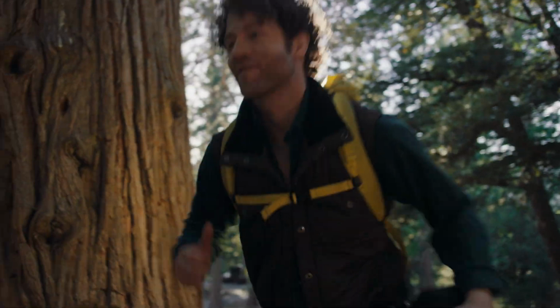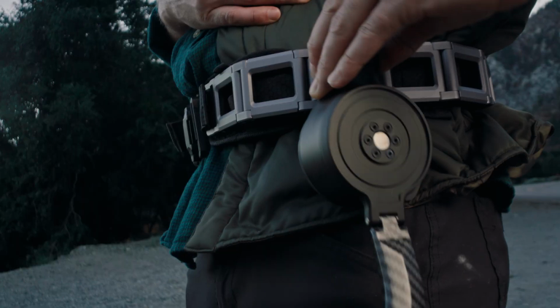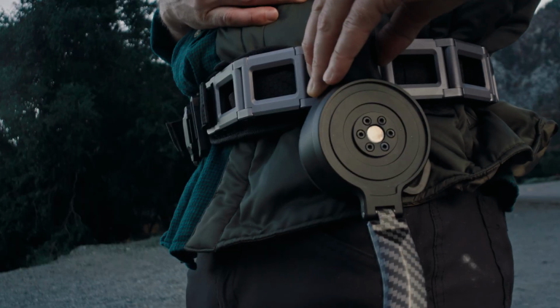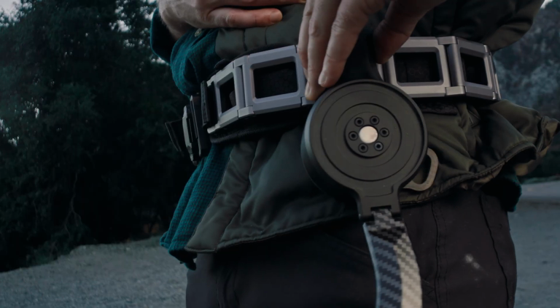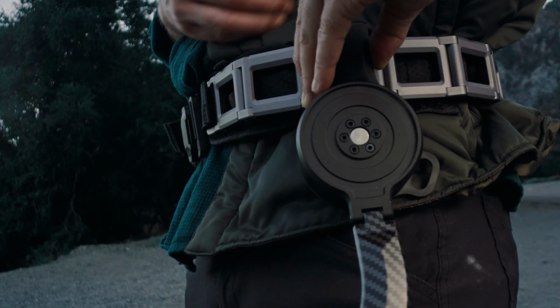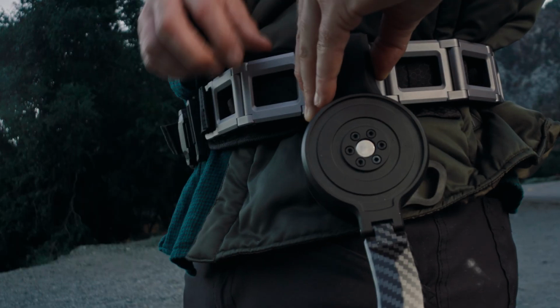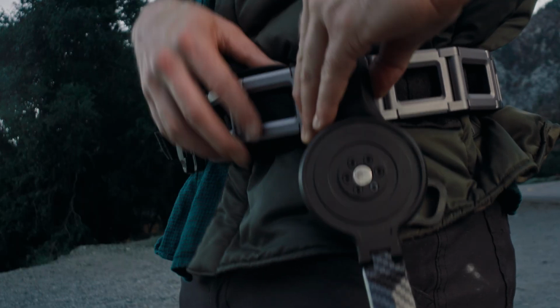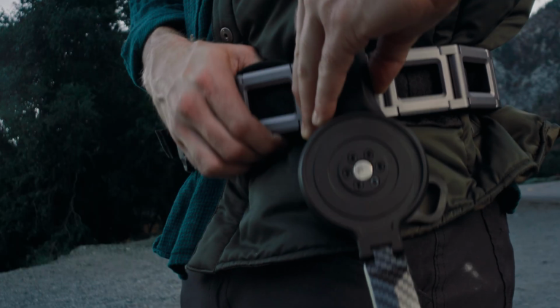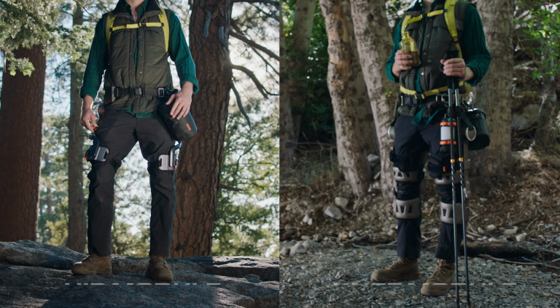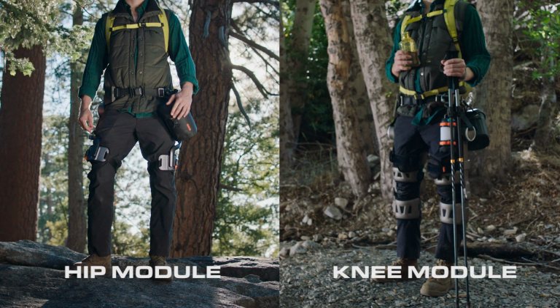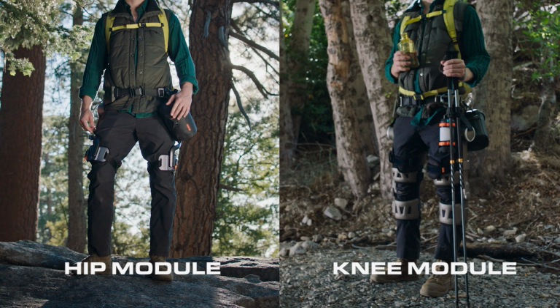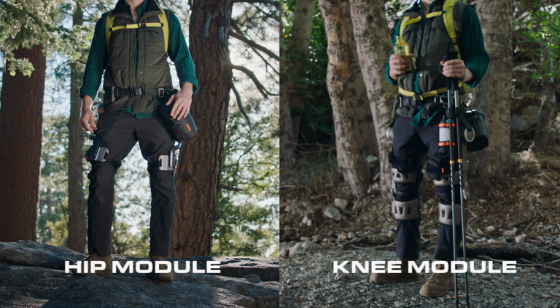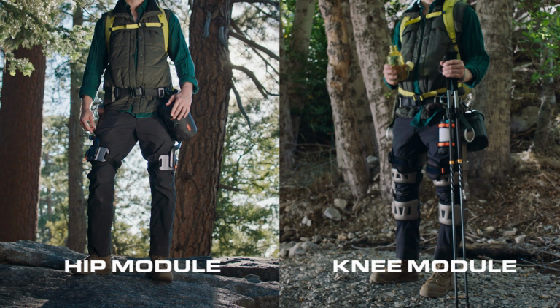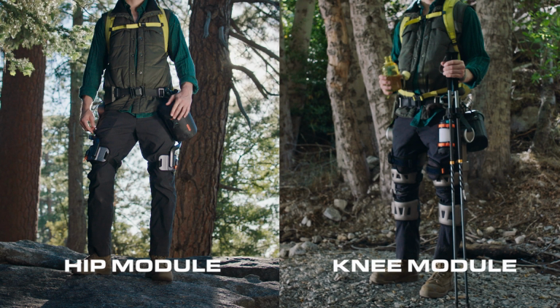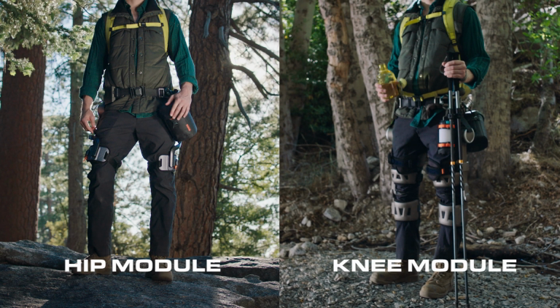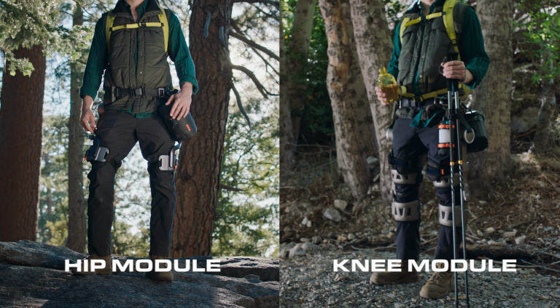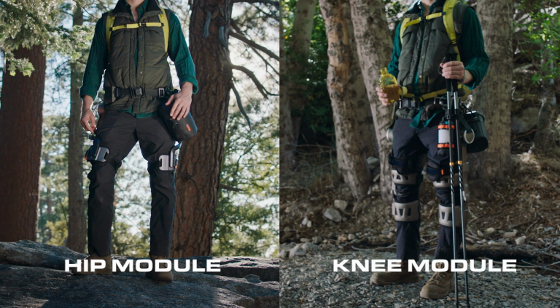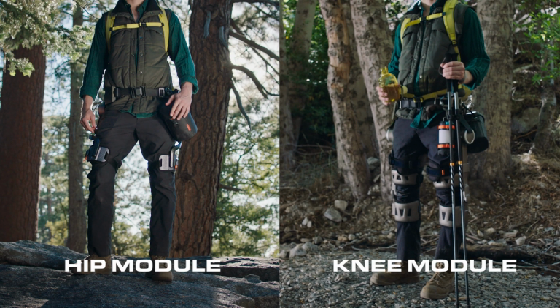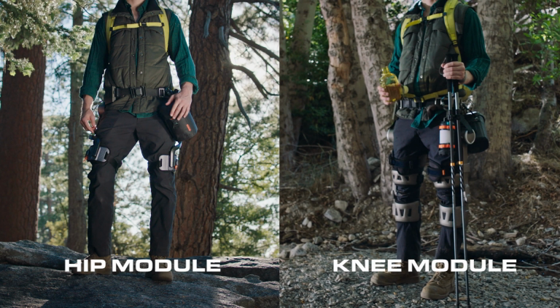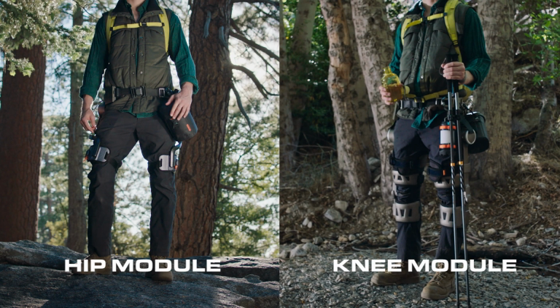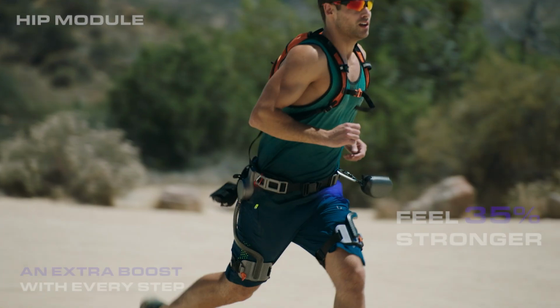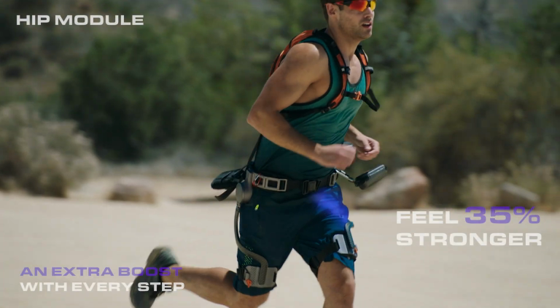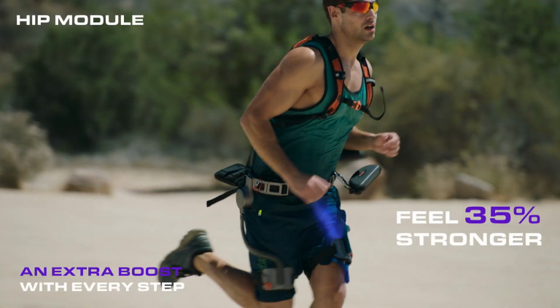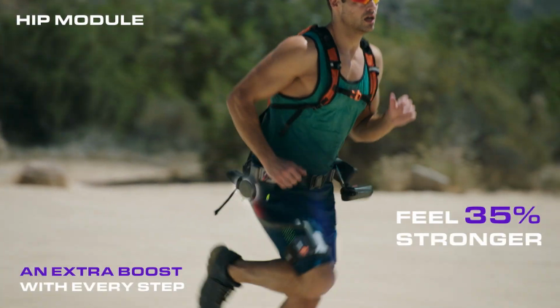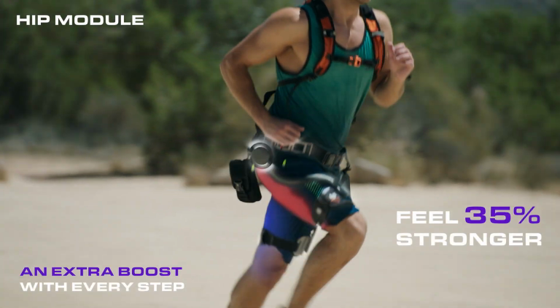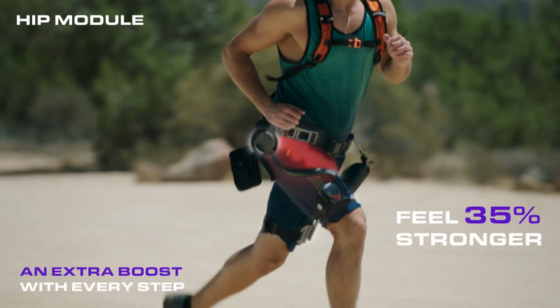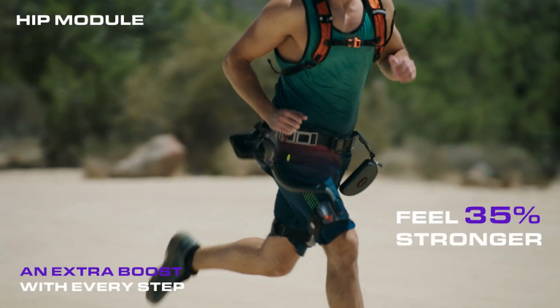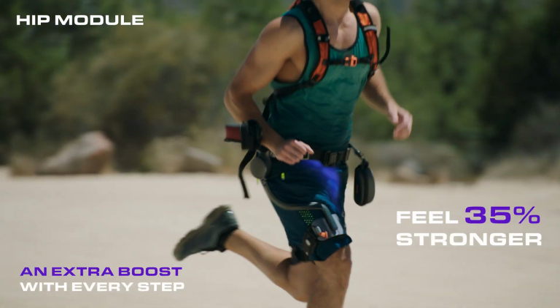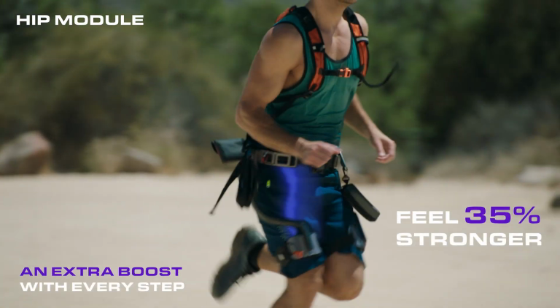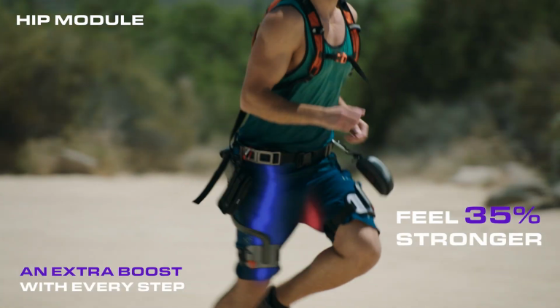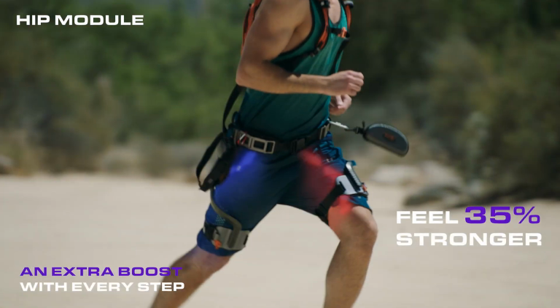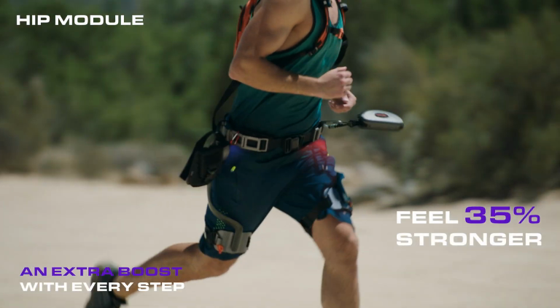With one click, switch between the H module and the K module. Going the distance never felt so easy.